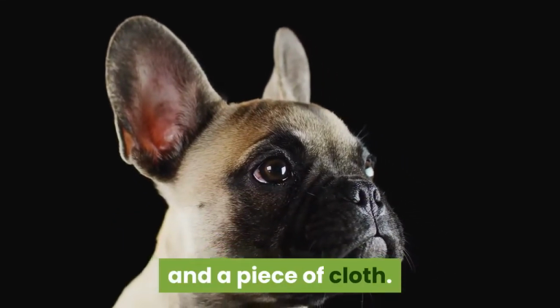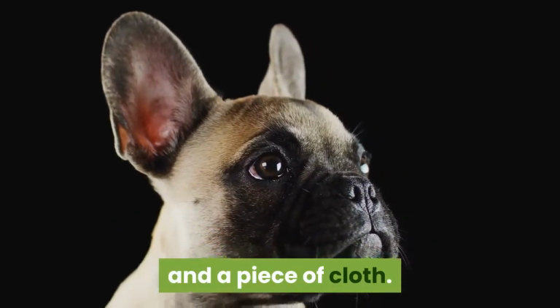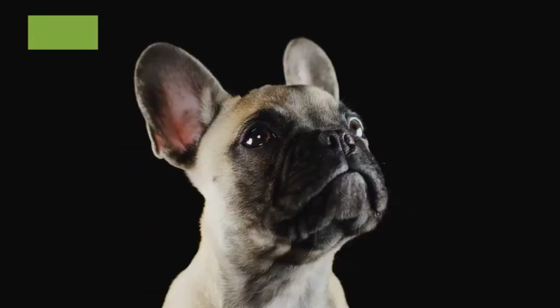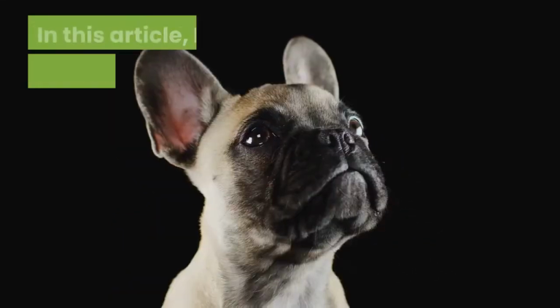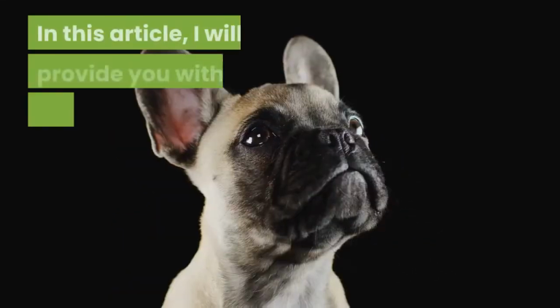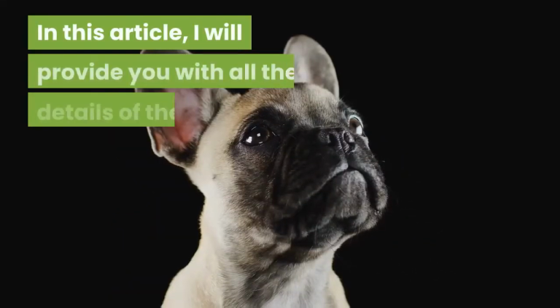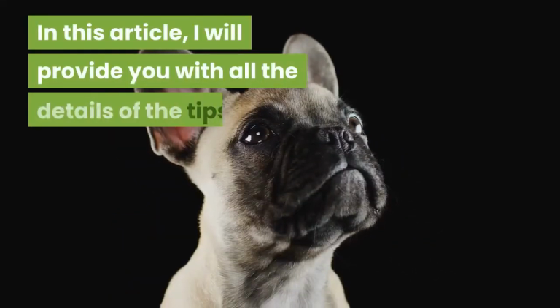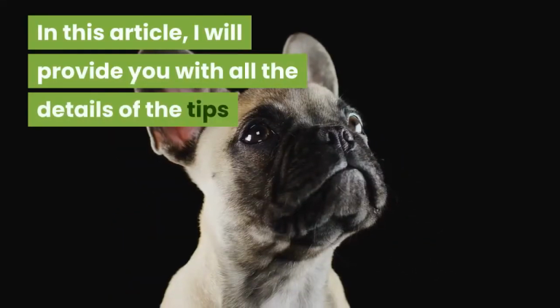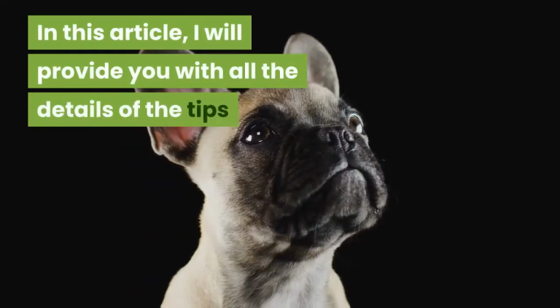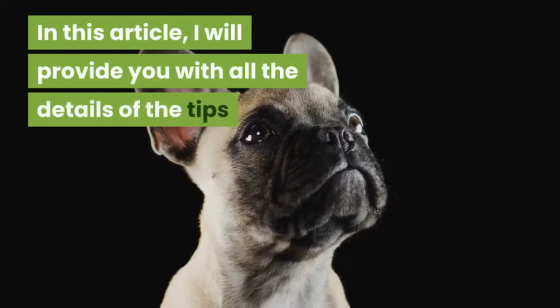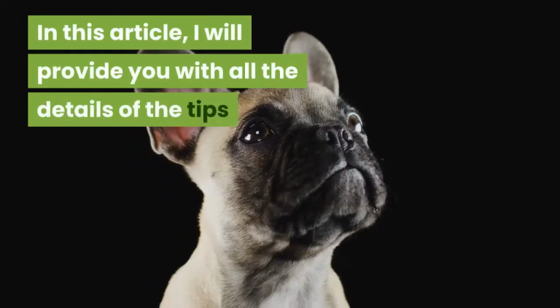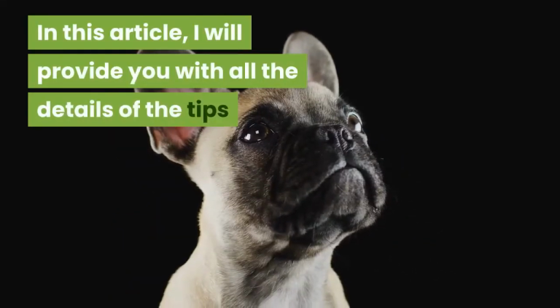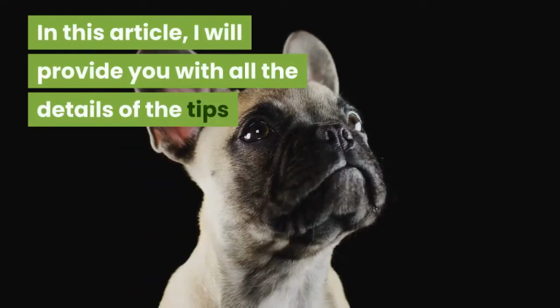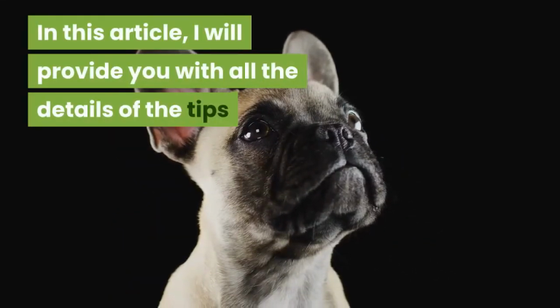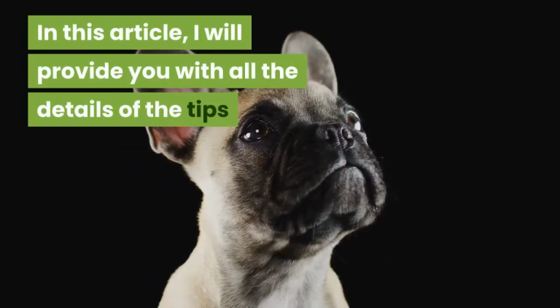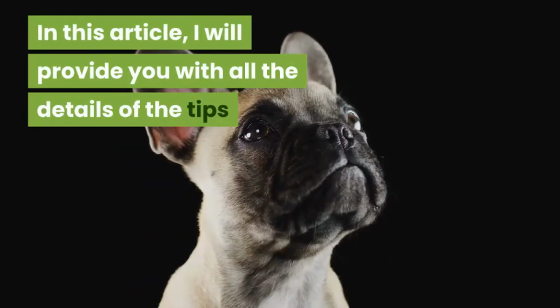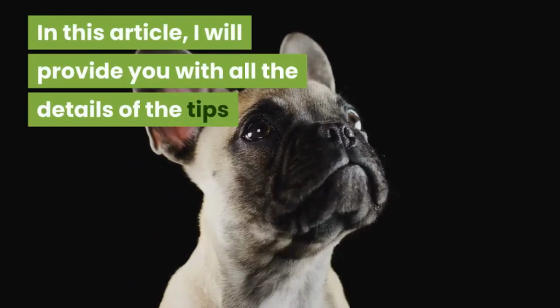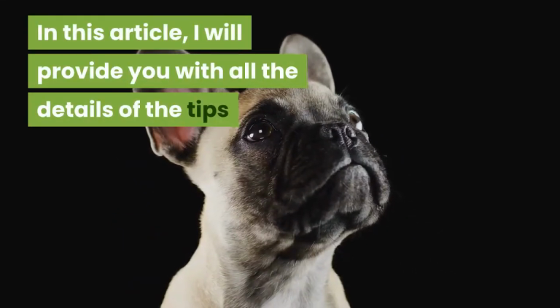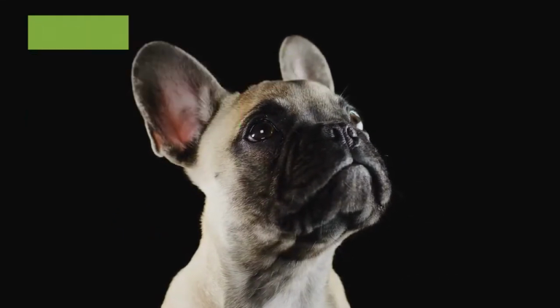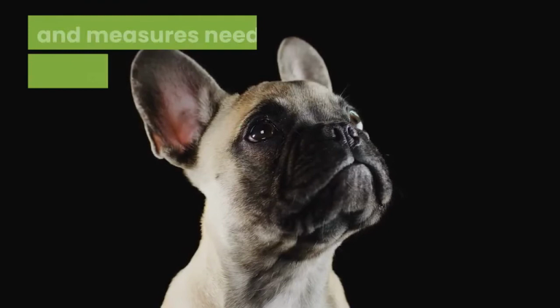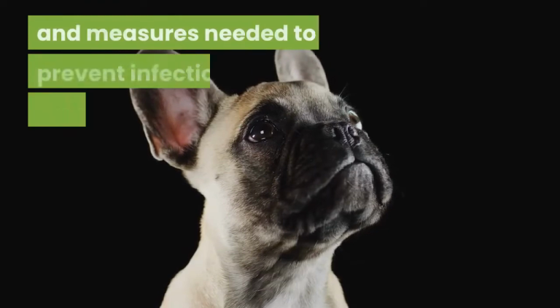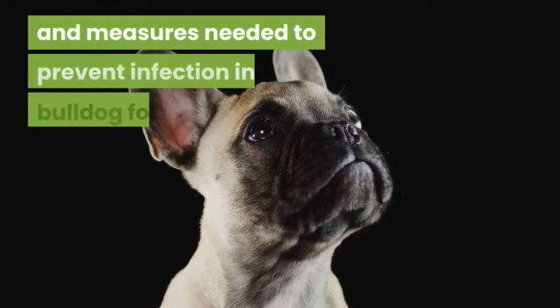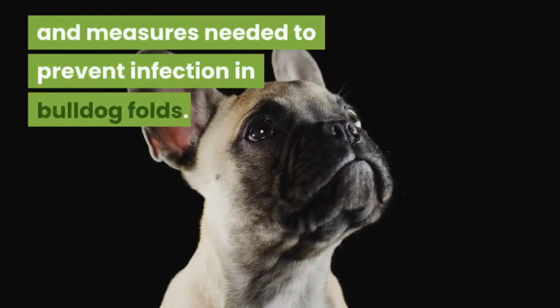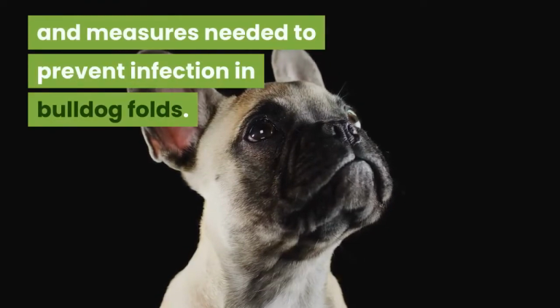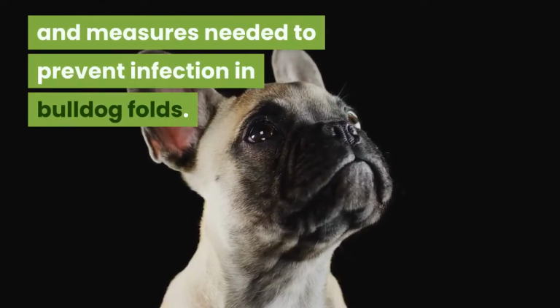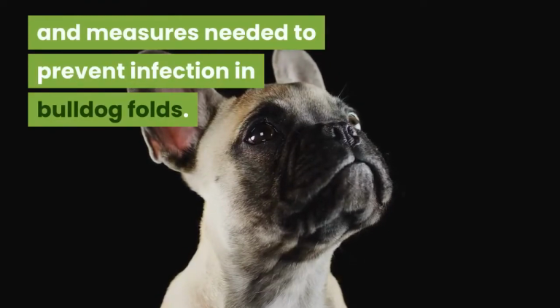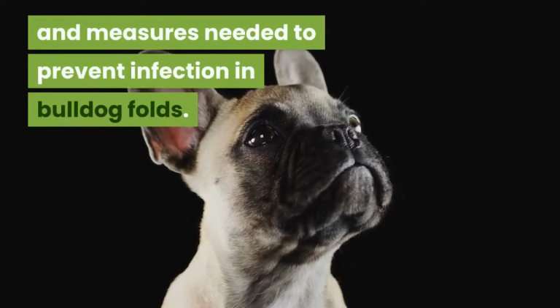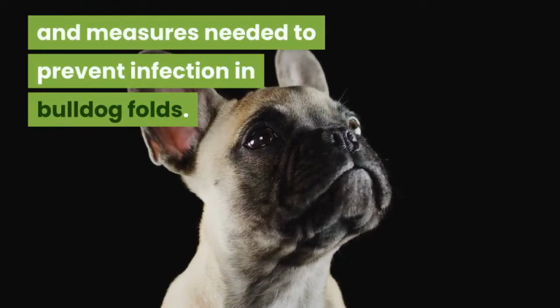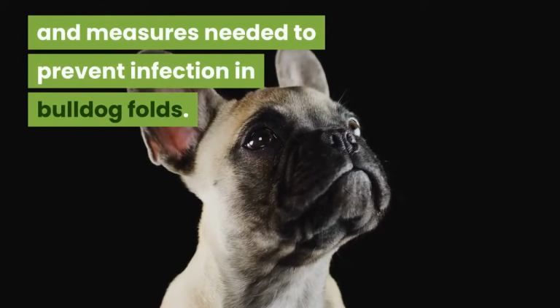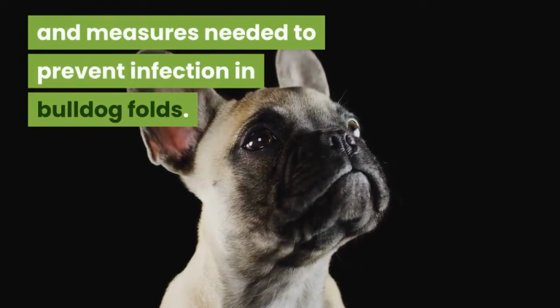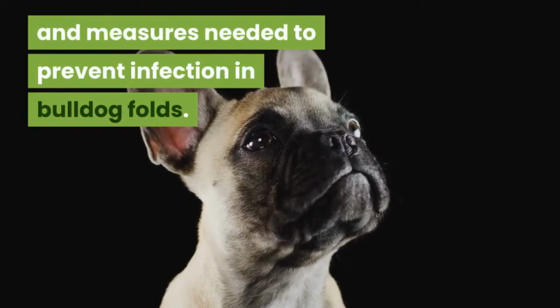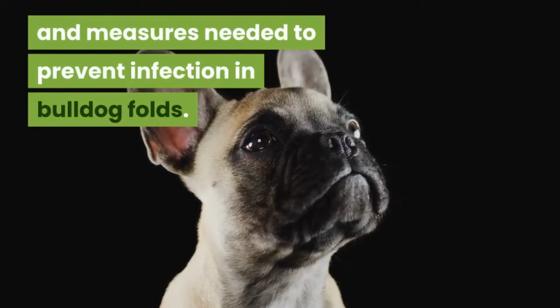In this article, I will provide you with all the details of the tips and measures needed to prevent infection in Bulldog folds.